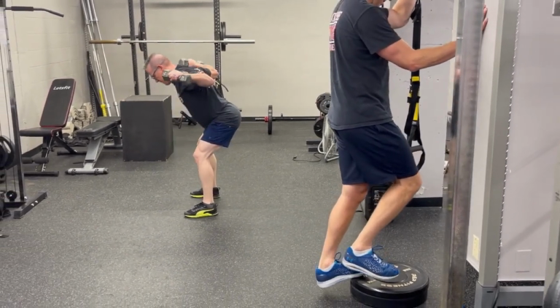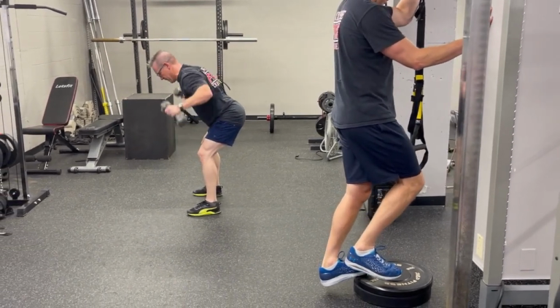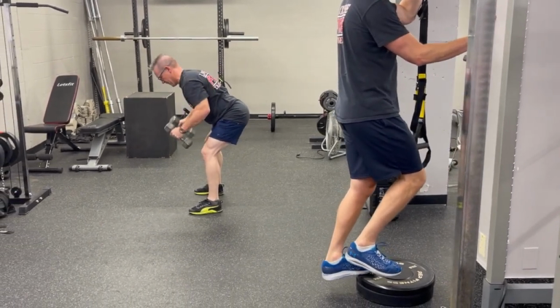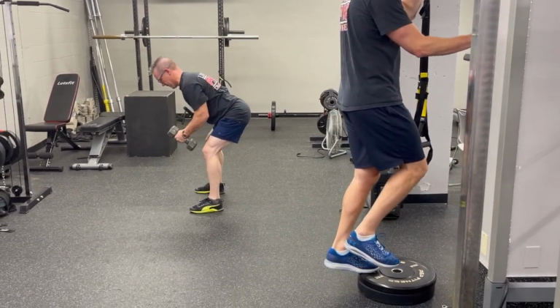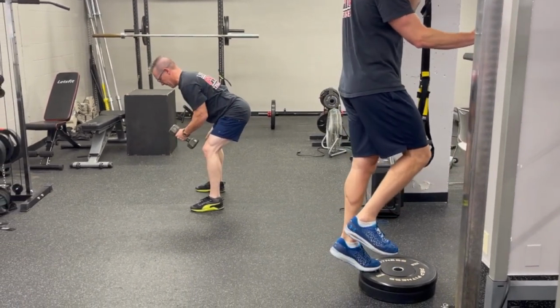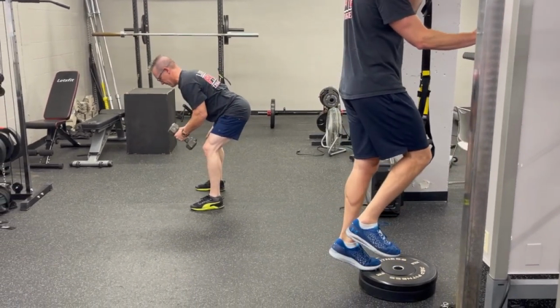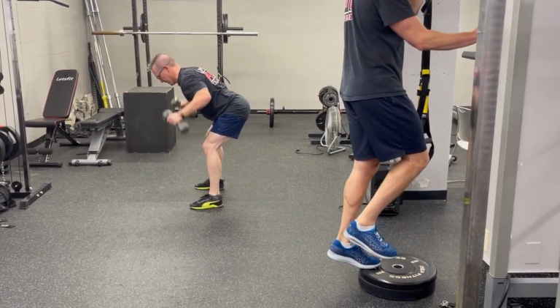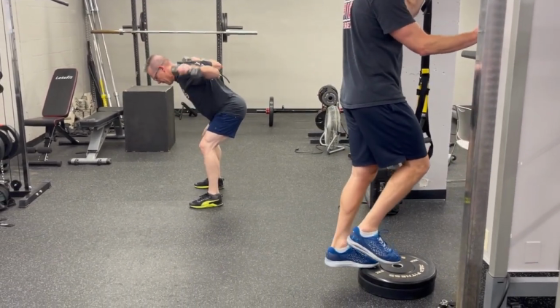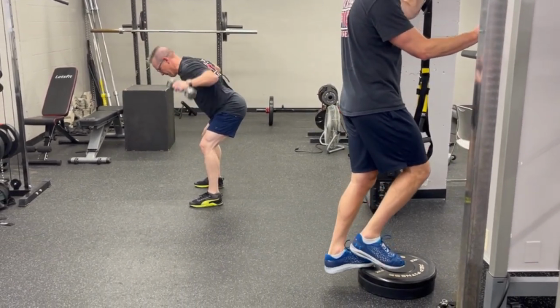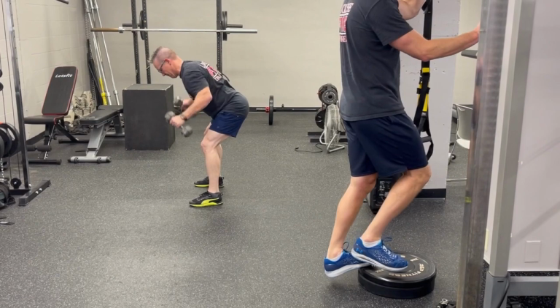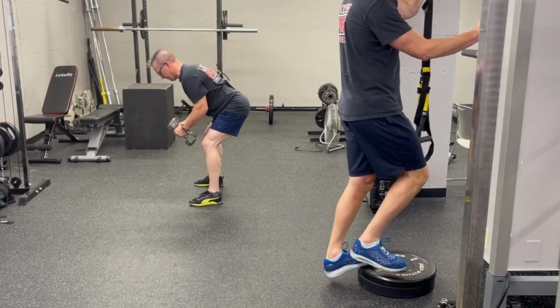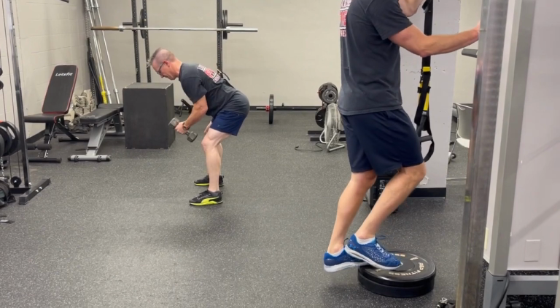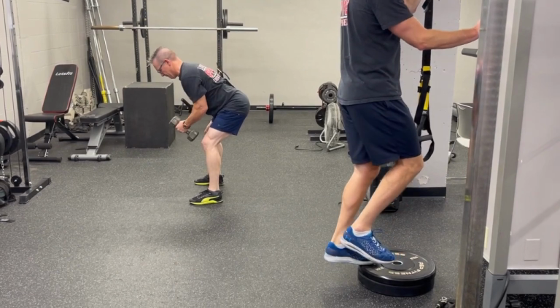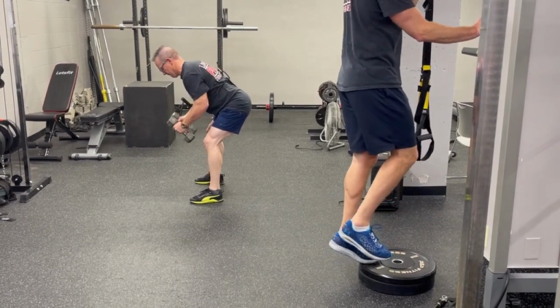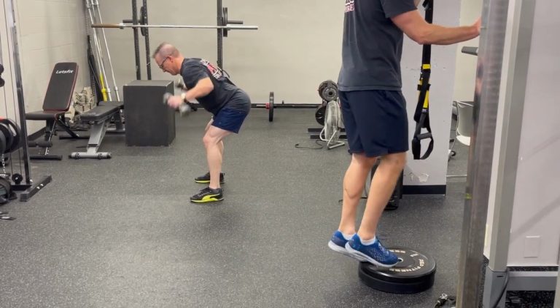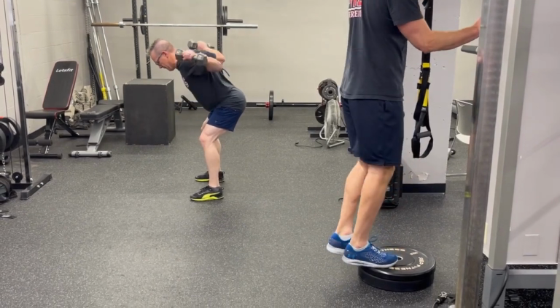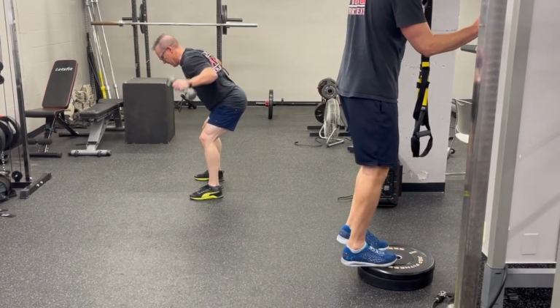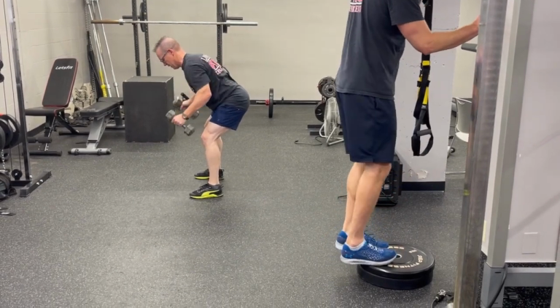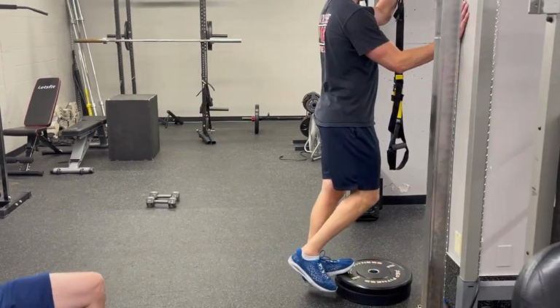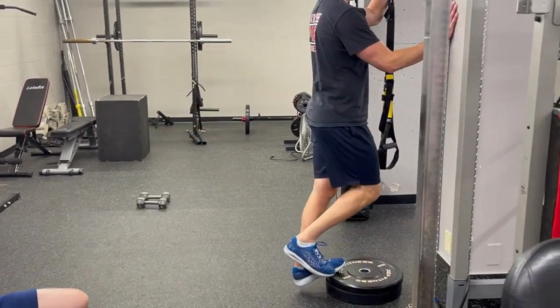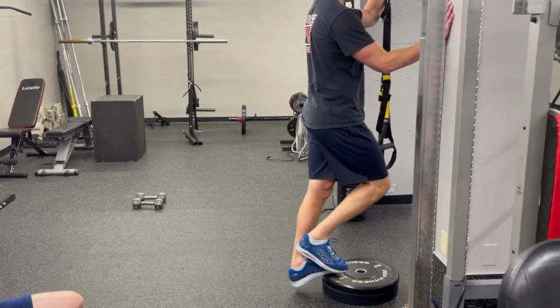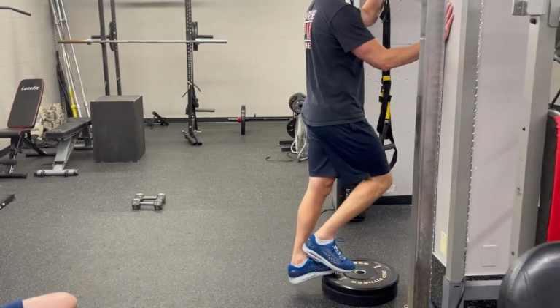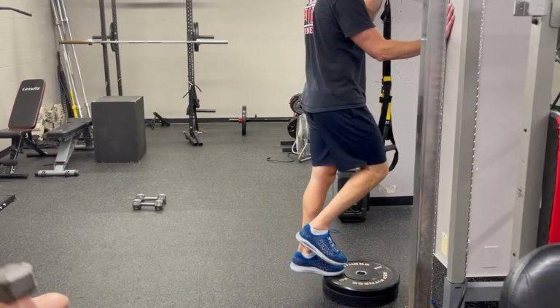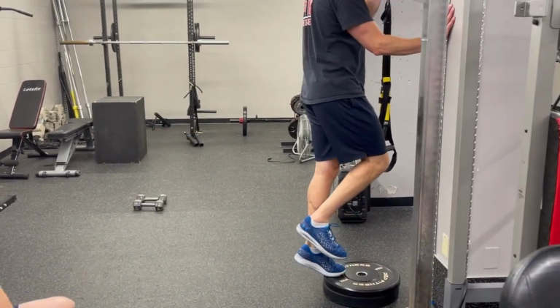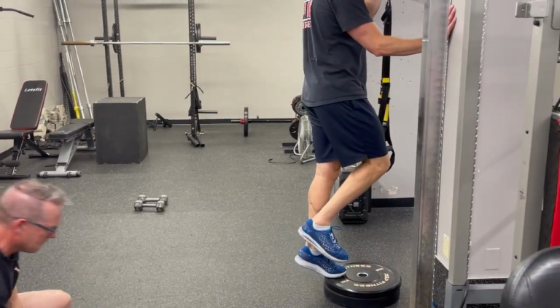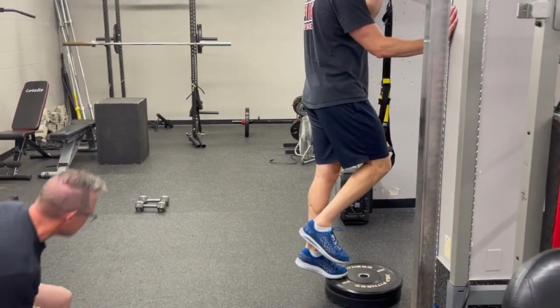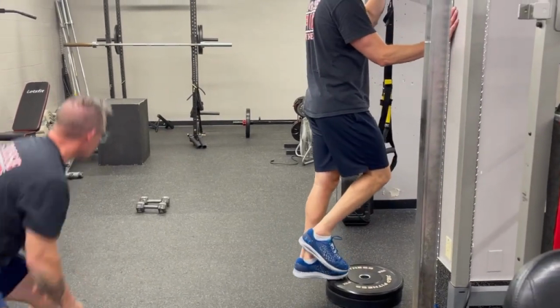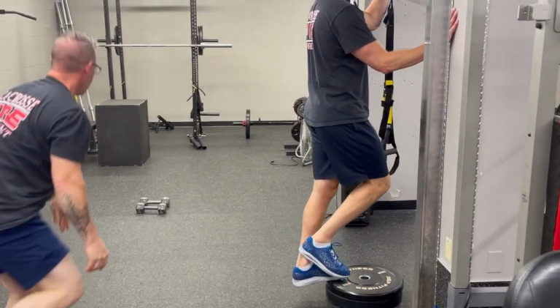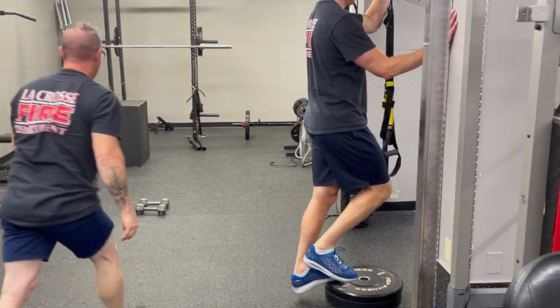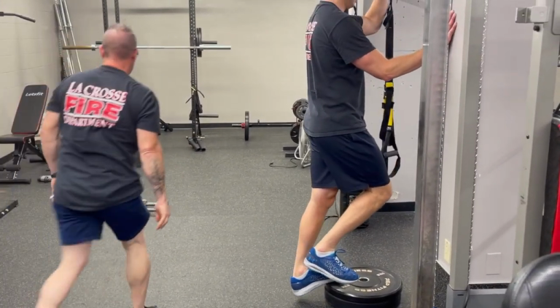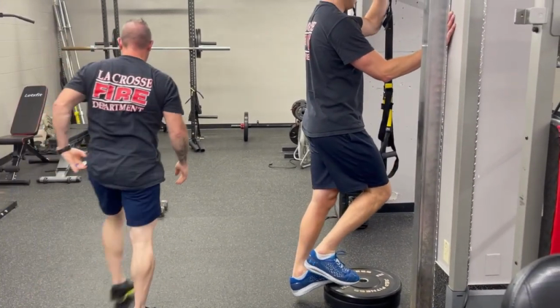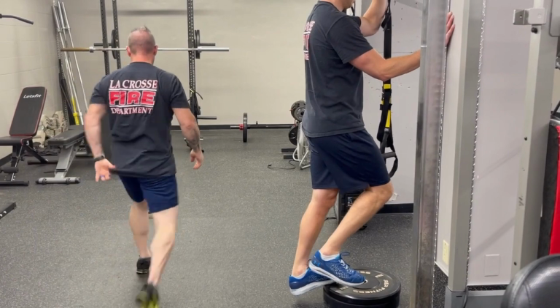Pause for a brief period of time at the top, and then just keep going through the reps as listed.